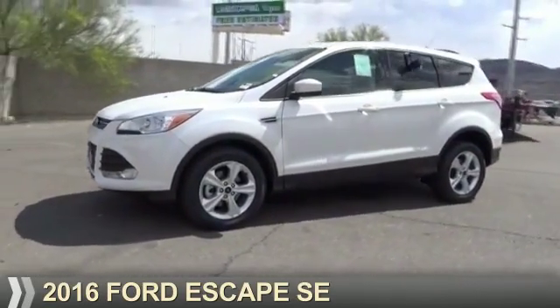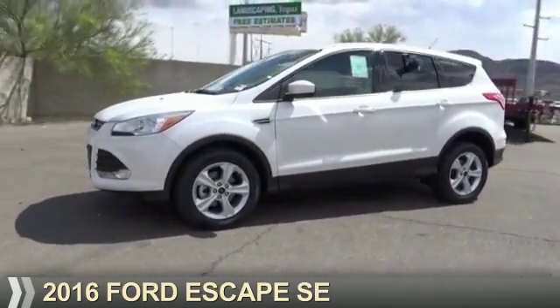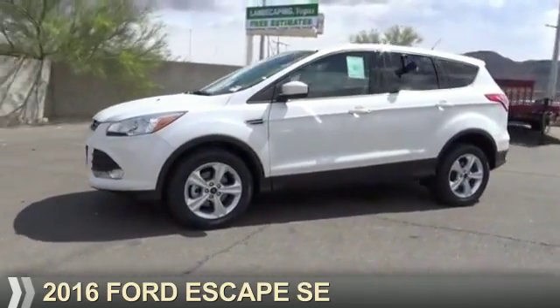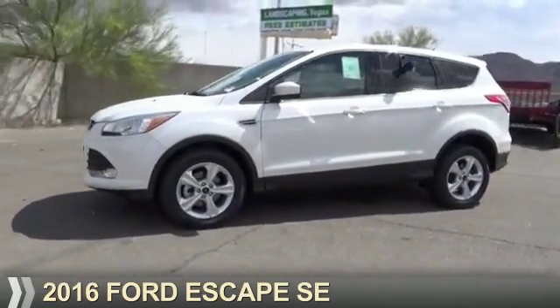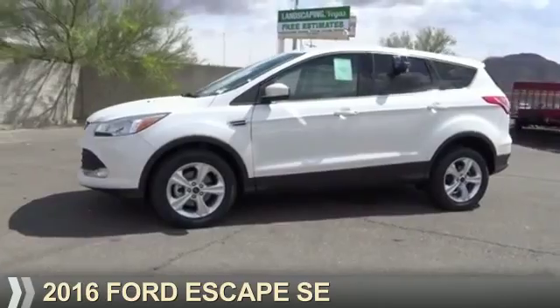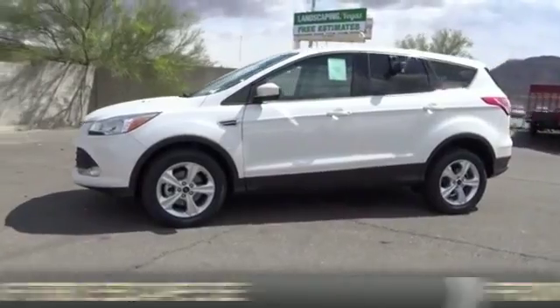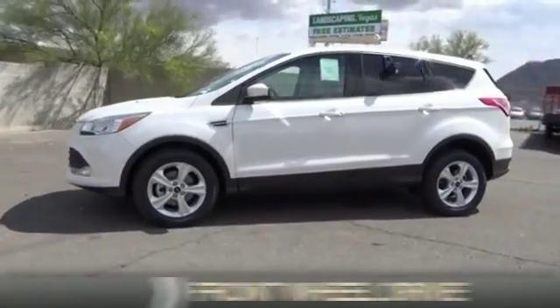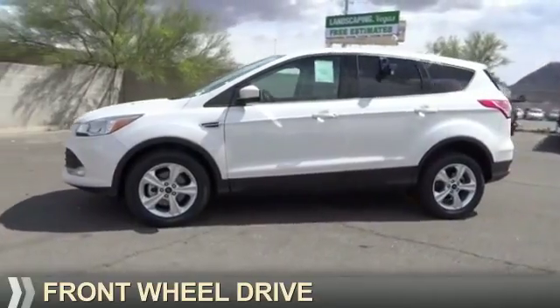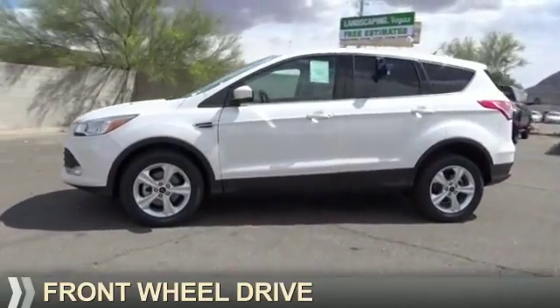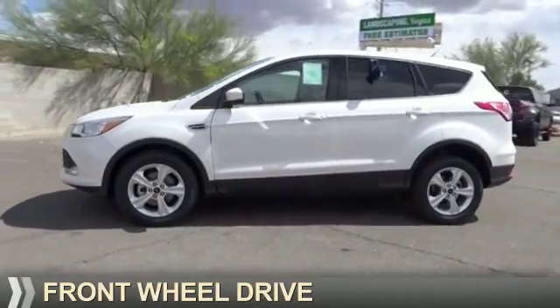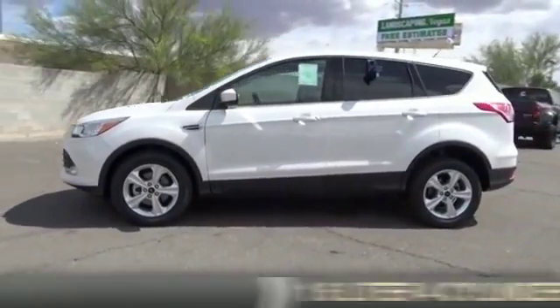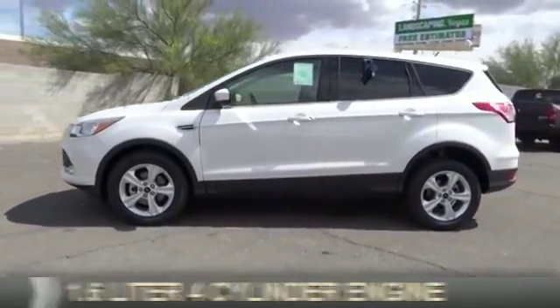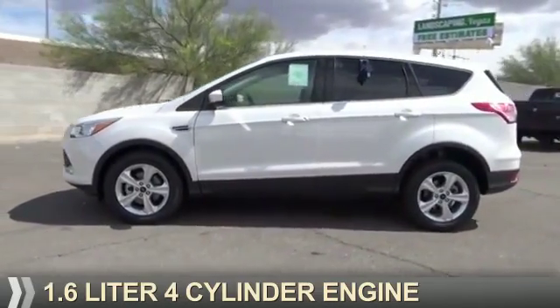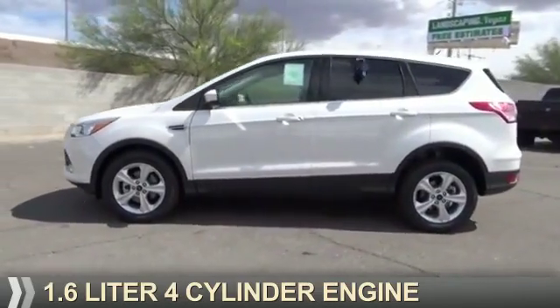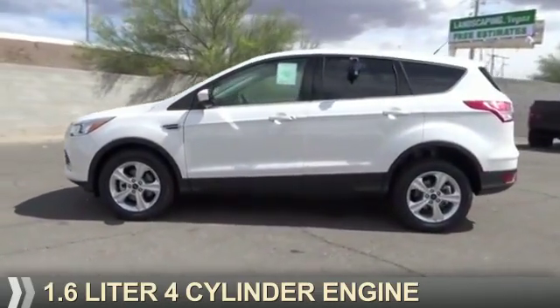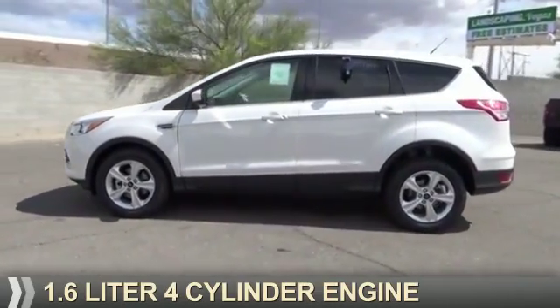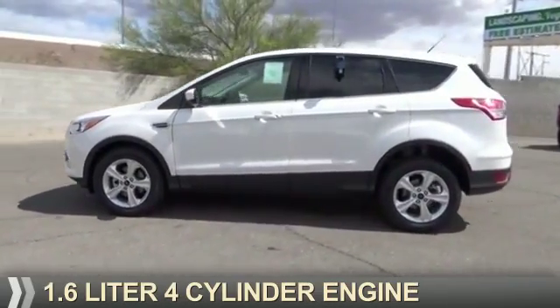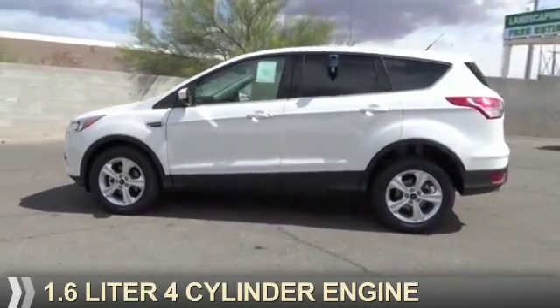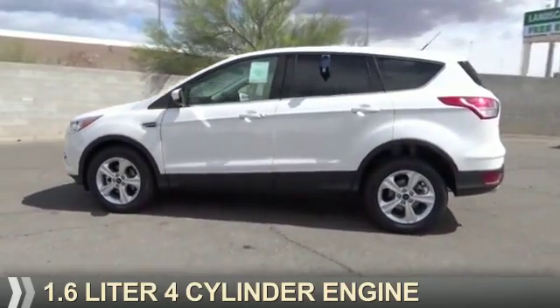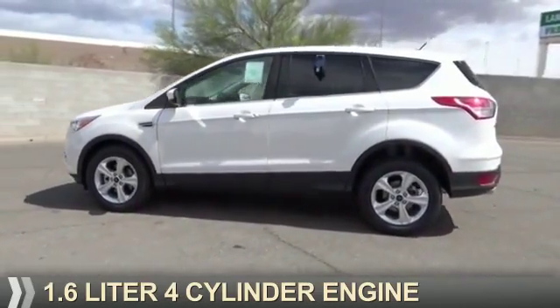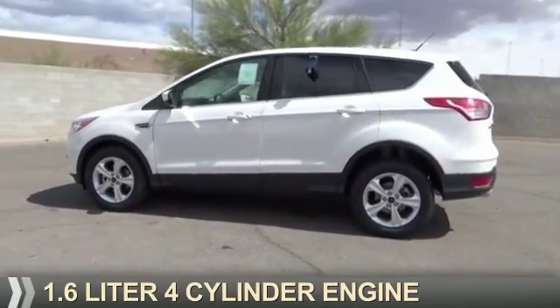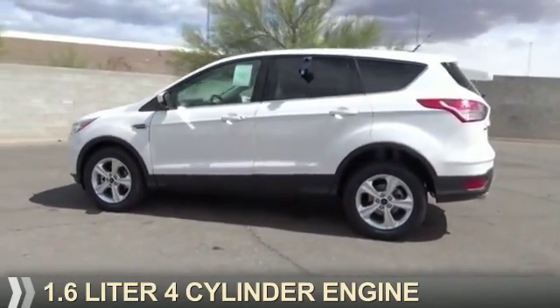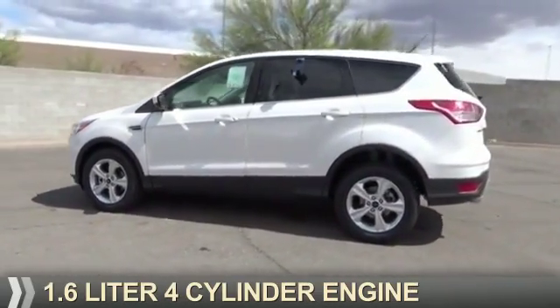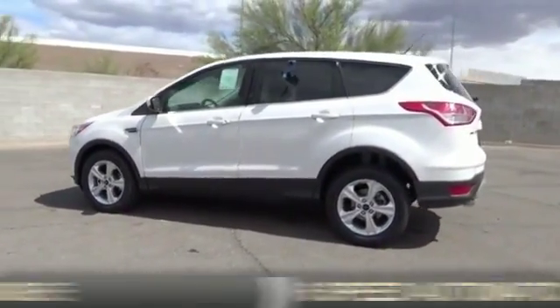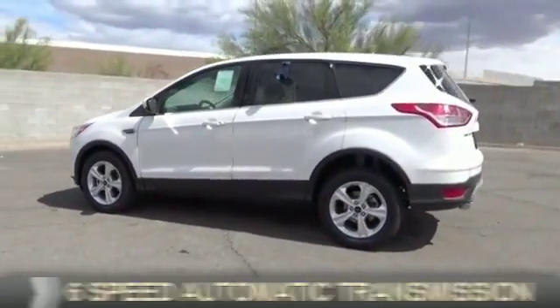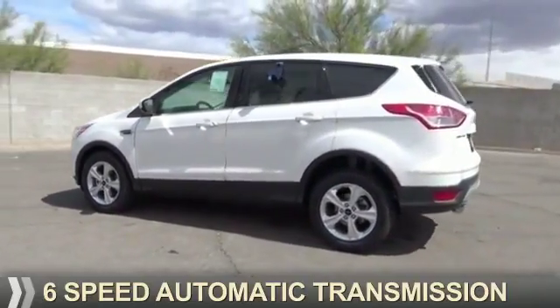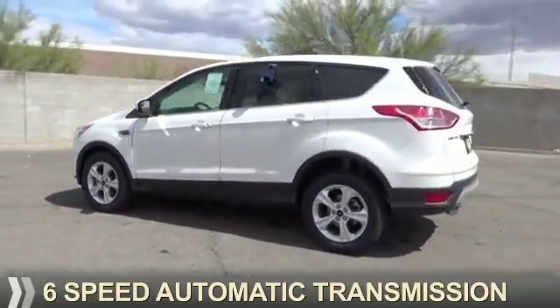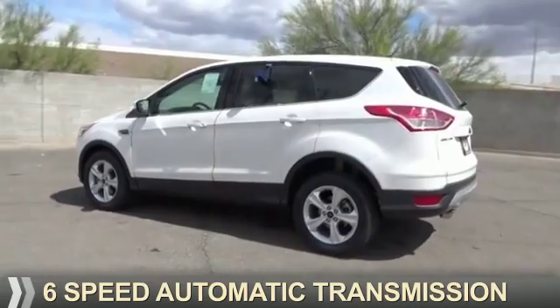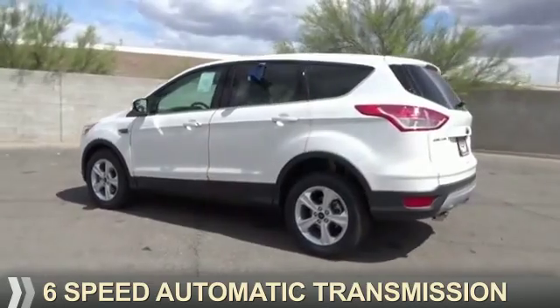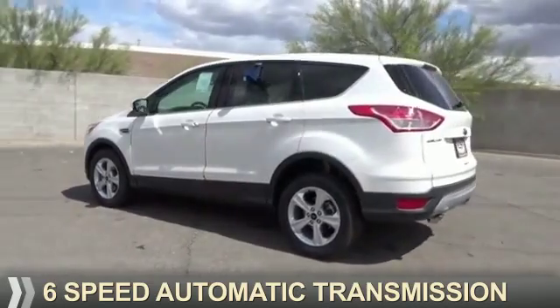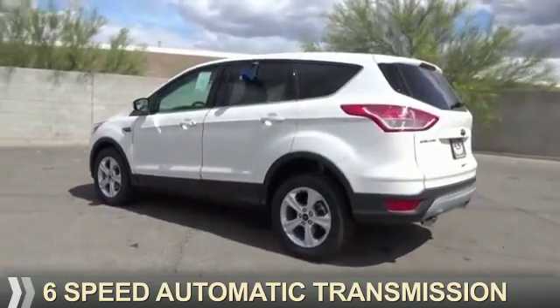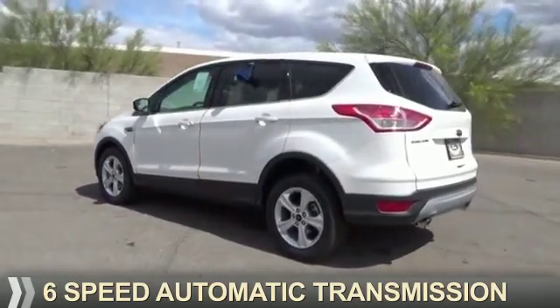It's powered by front-wheel drive, a 1.6-liter, 4-cylinder engine, and a 6-speed automatic transmission.